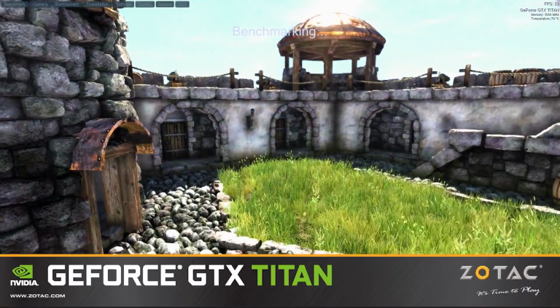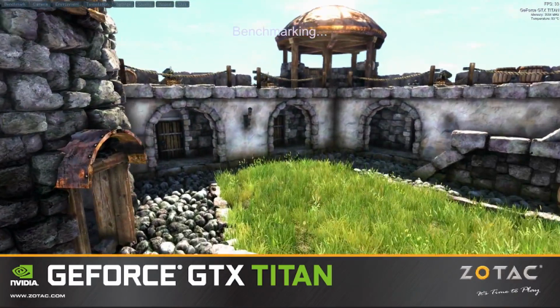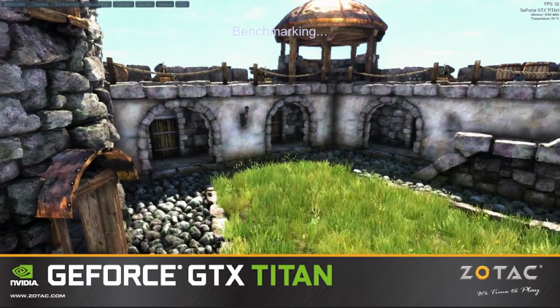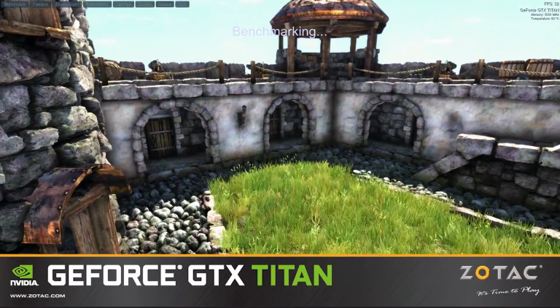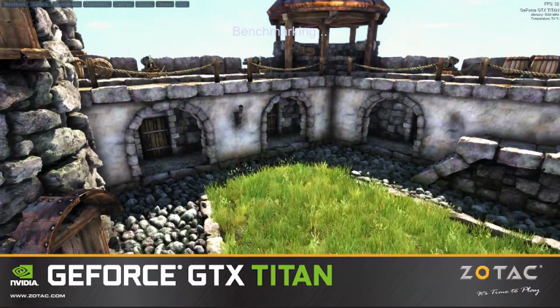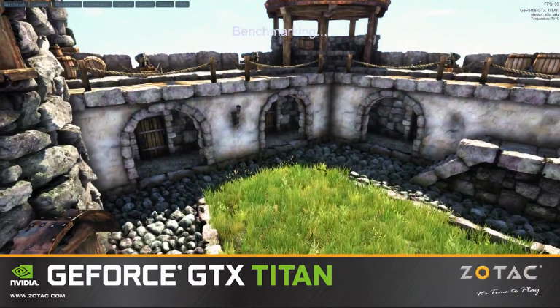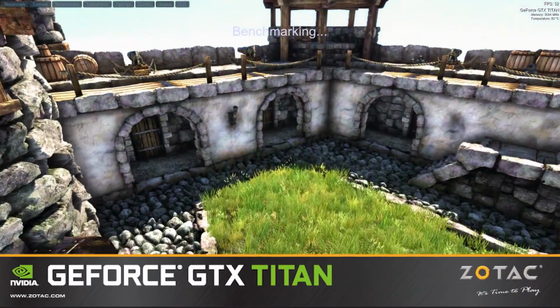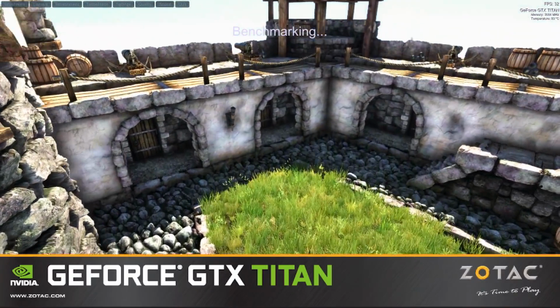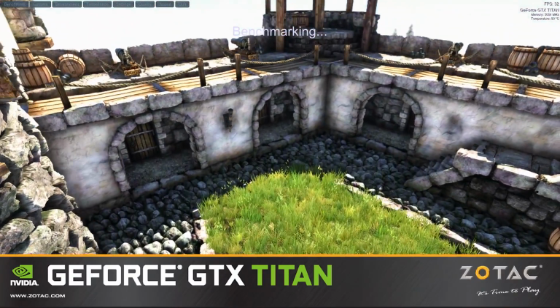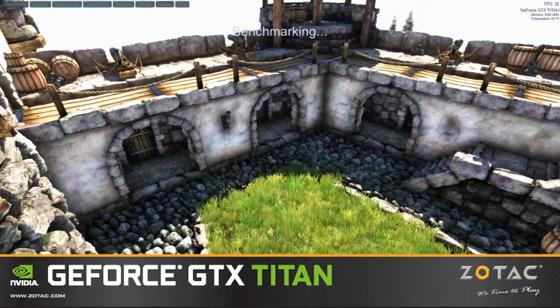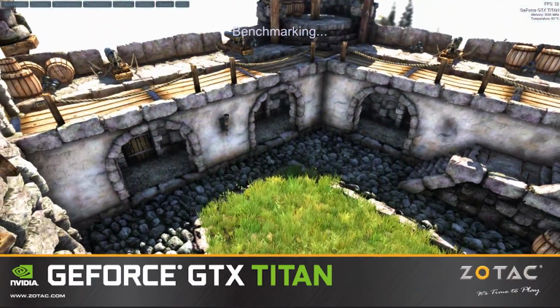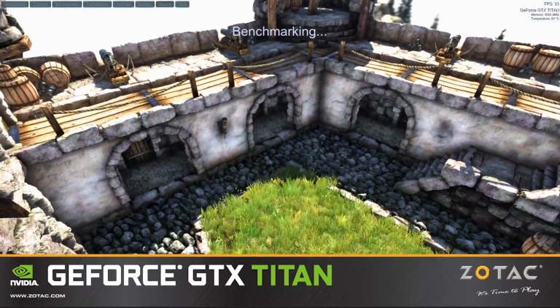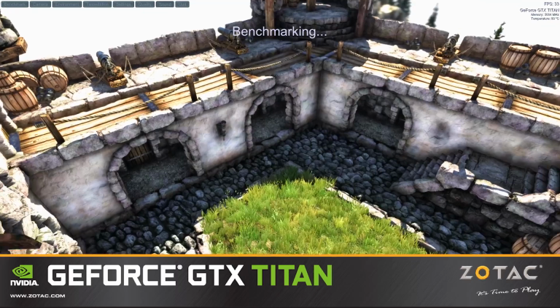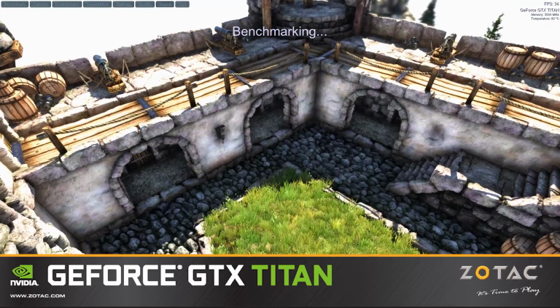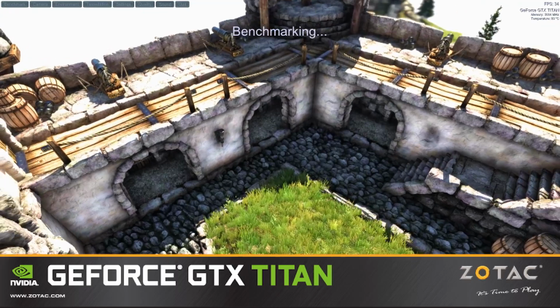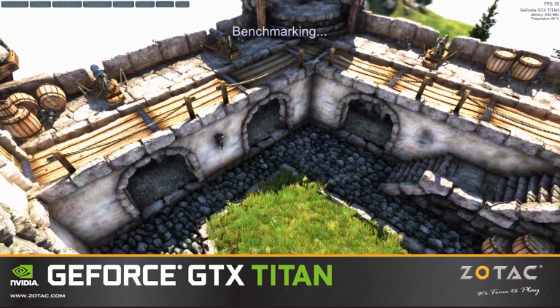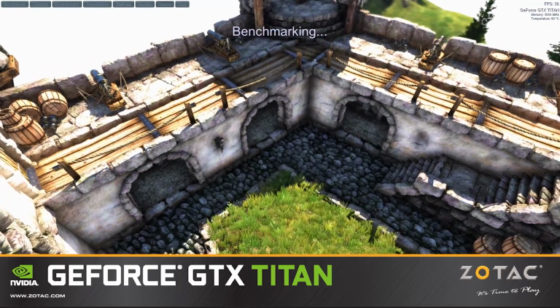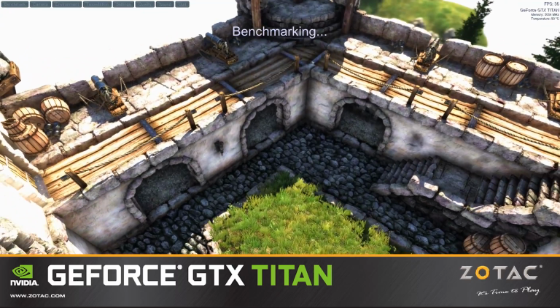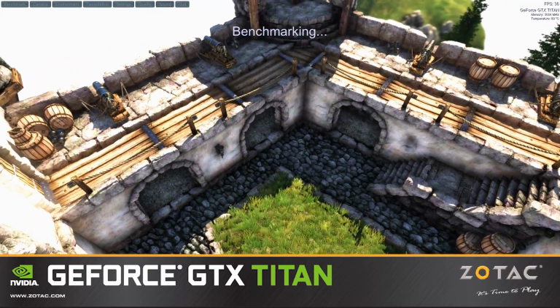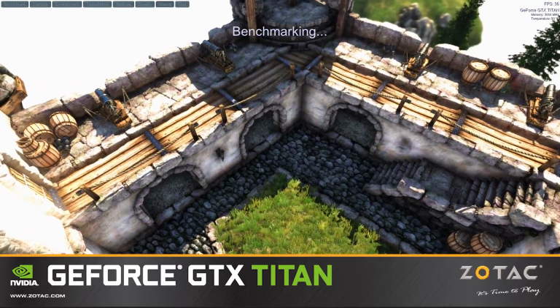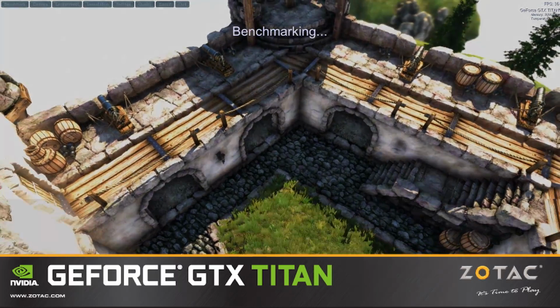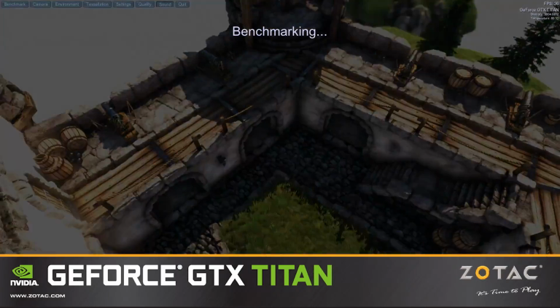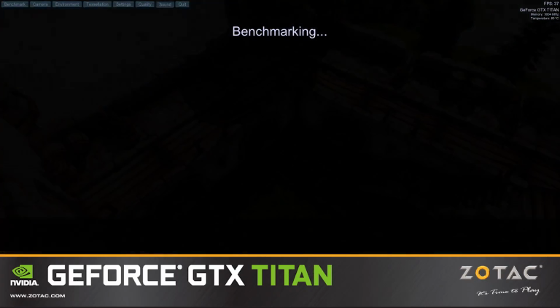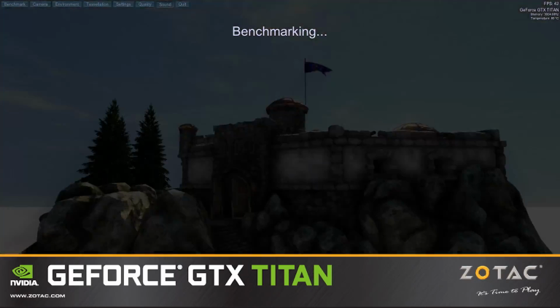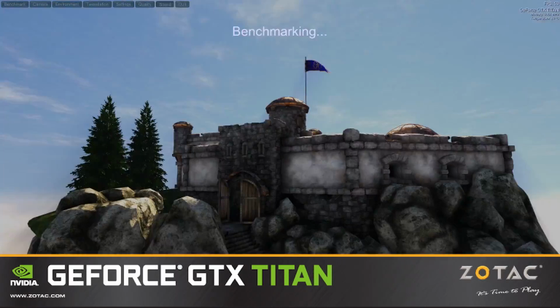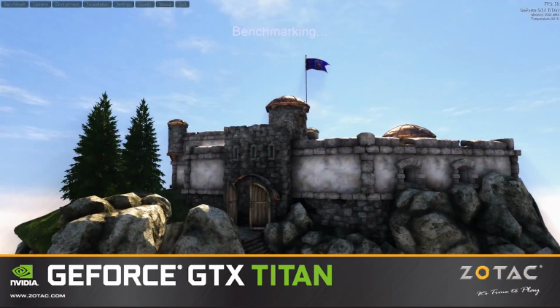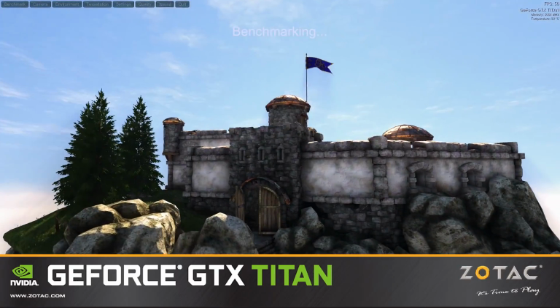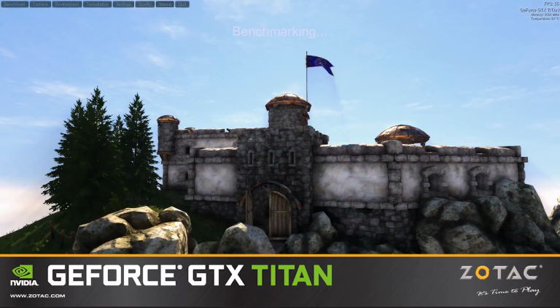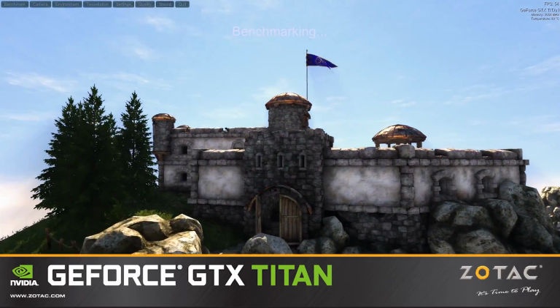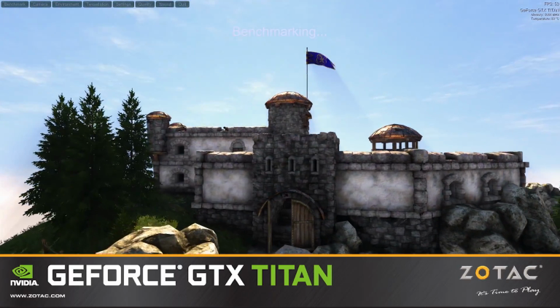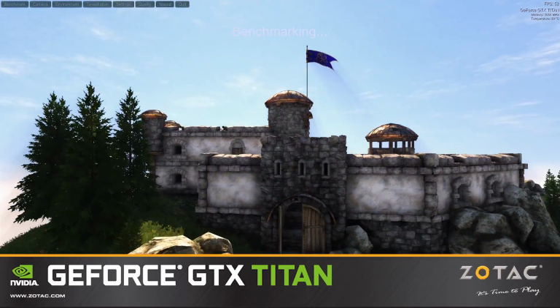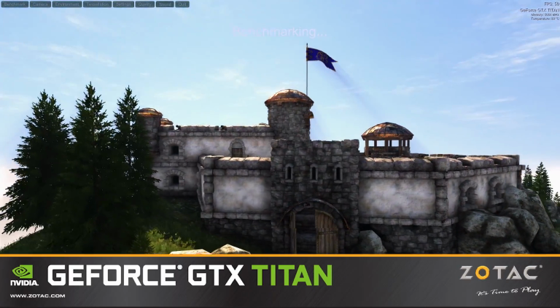The result was an average frame rate of 50 frames per second, which is 48% higher than what we achieved with our GTX 670 Amp Edition.